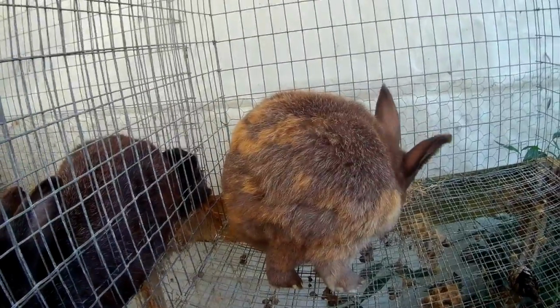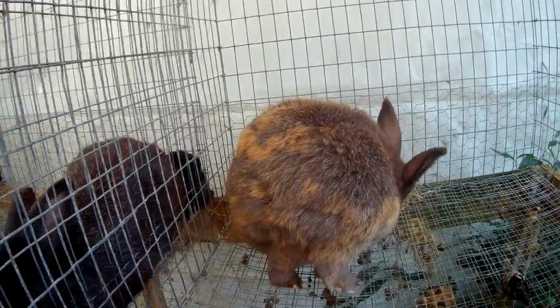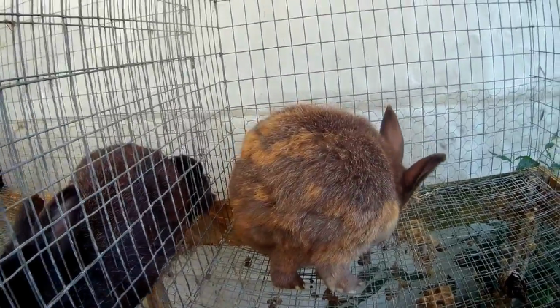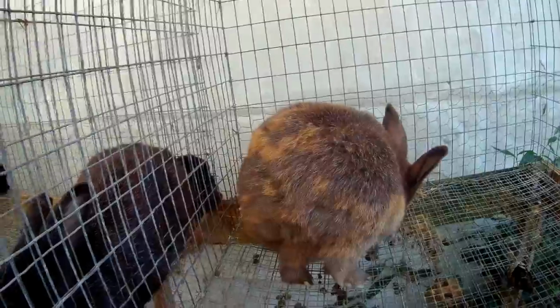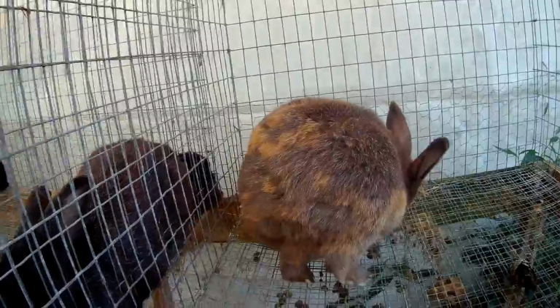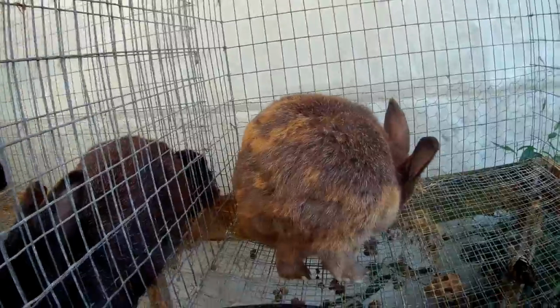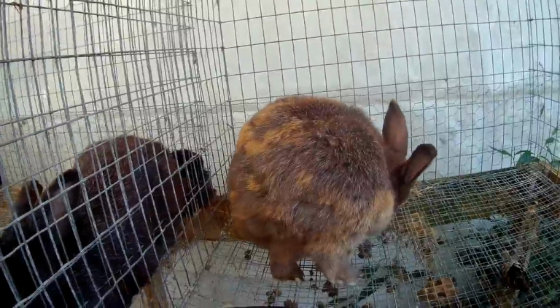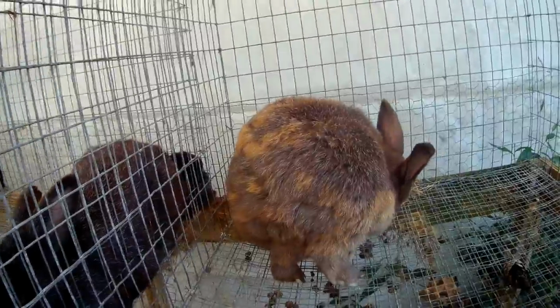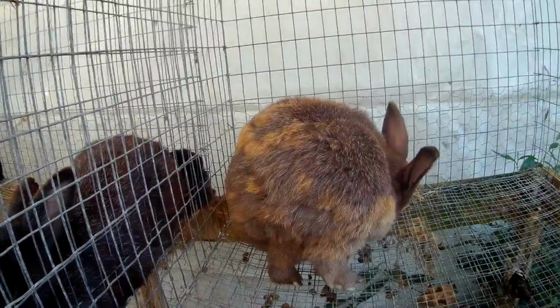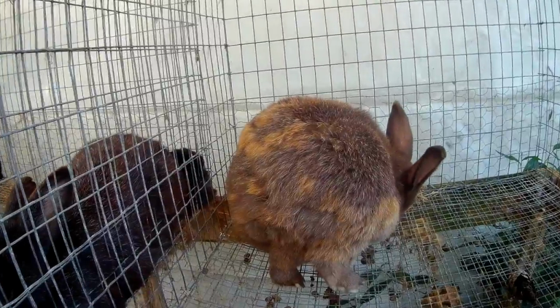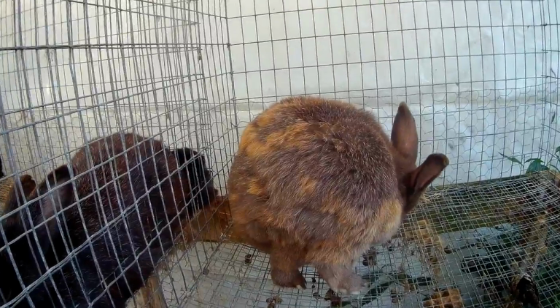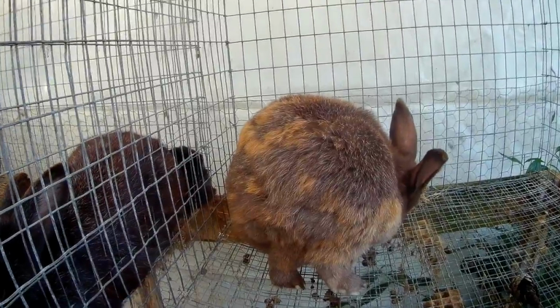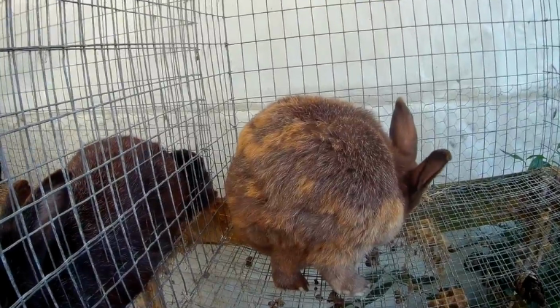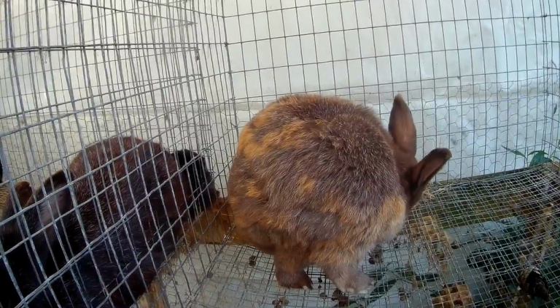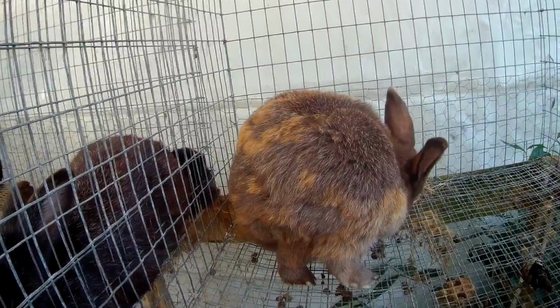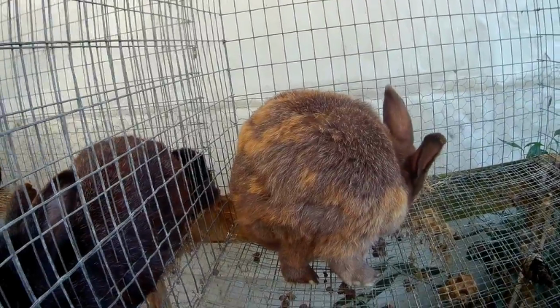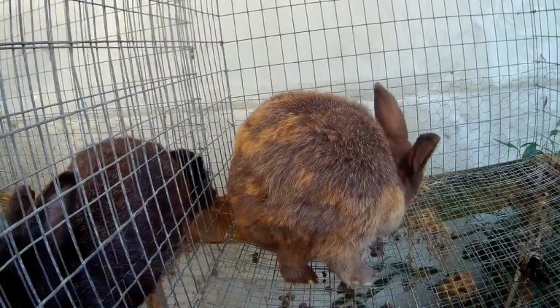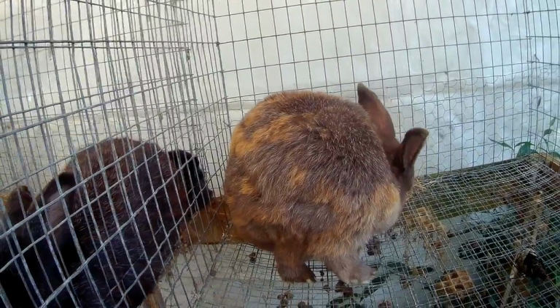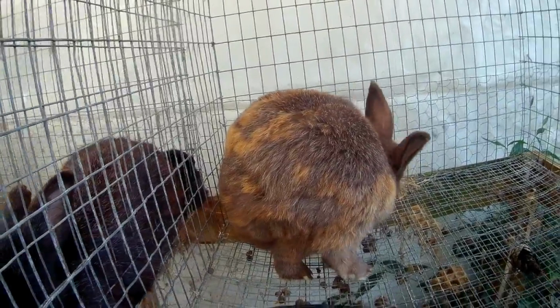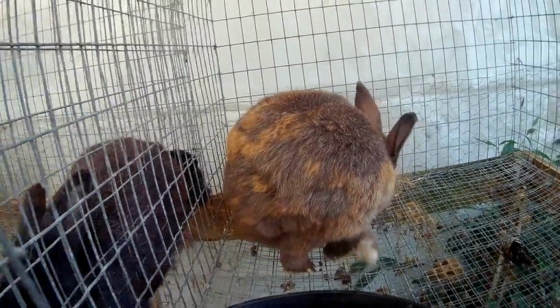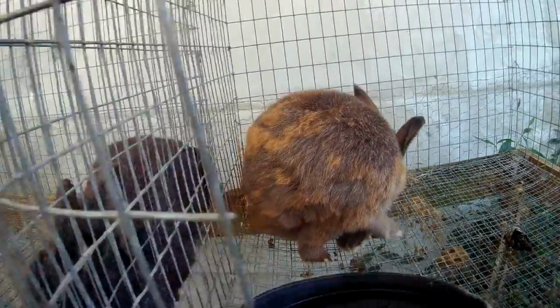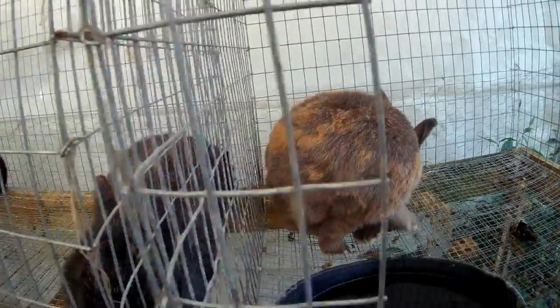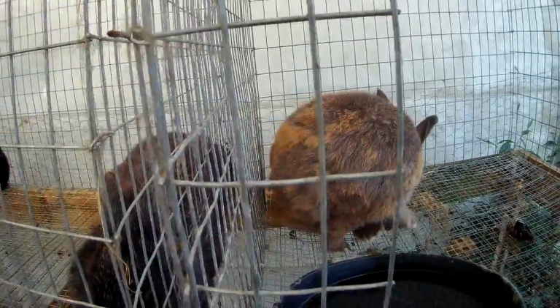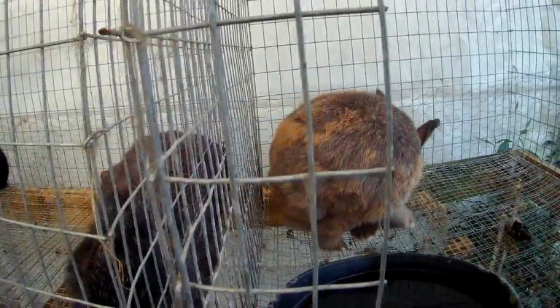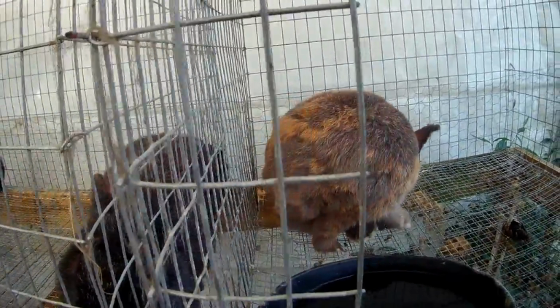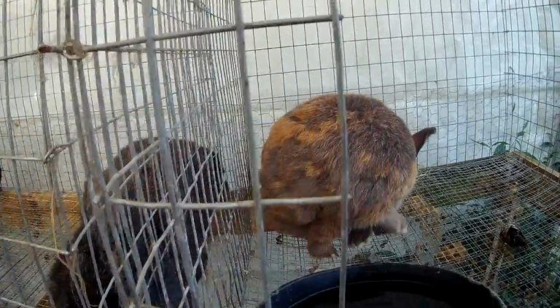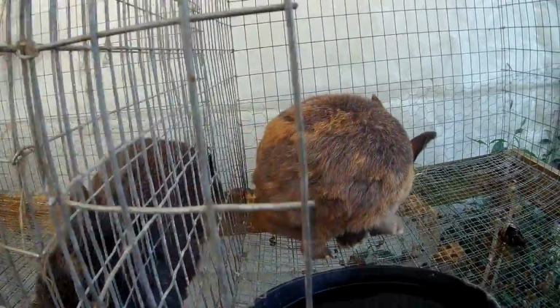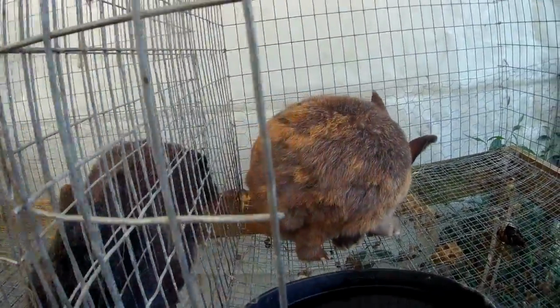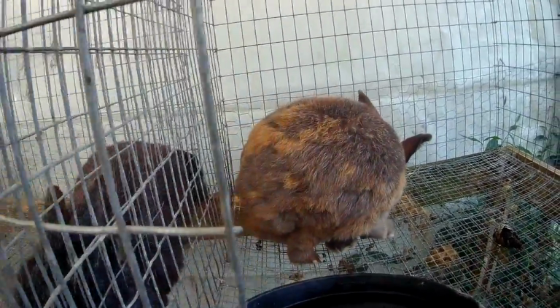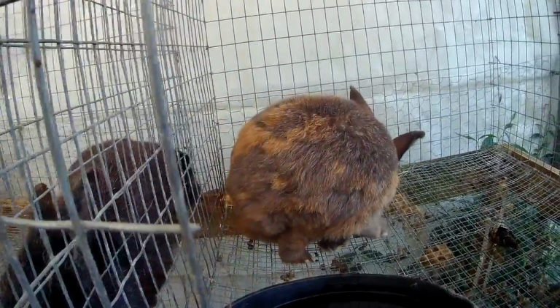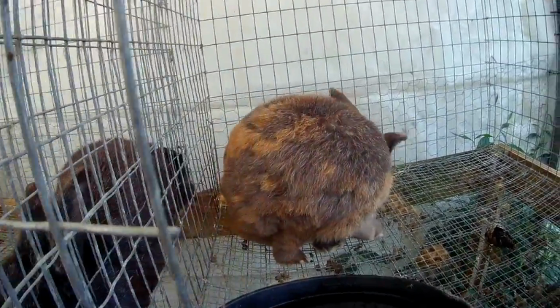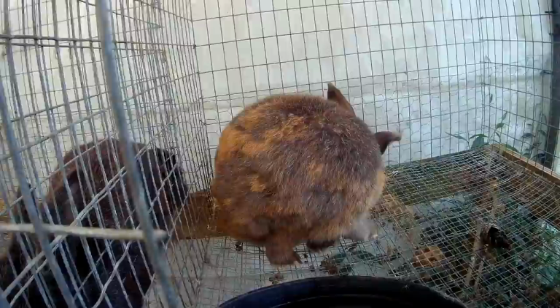This is Peena, our silver fox breeder. We breed him for meat rabbits.